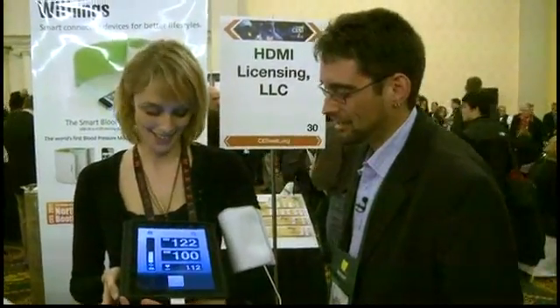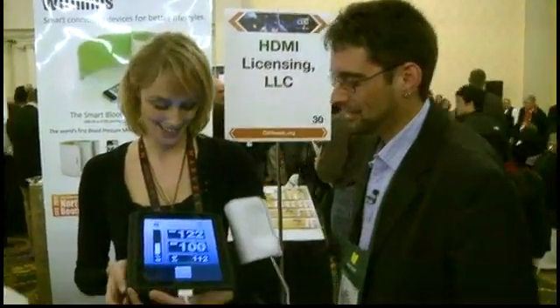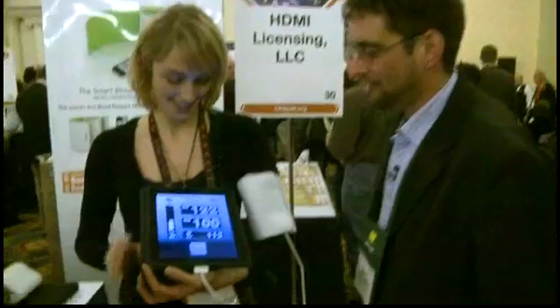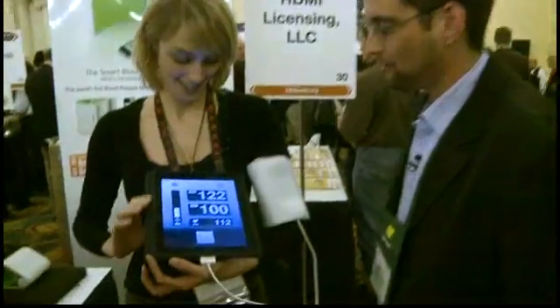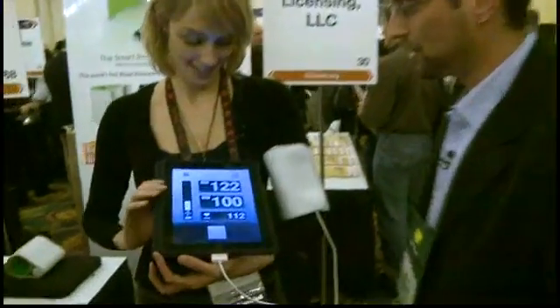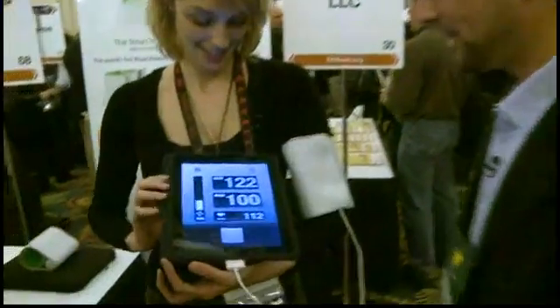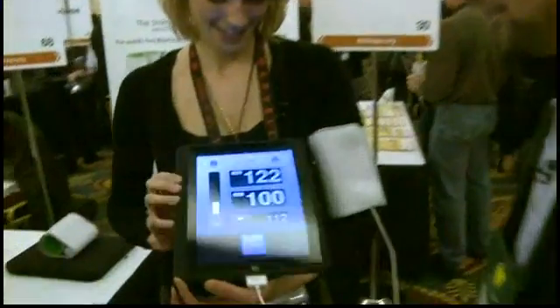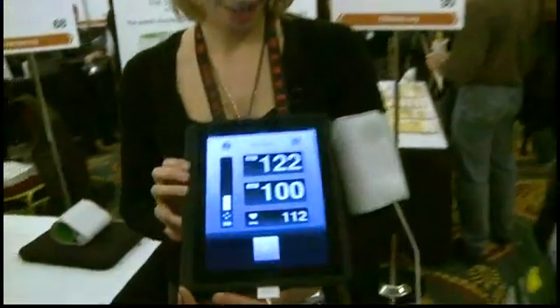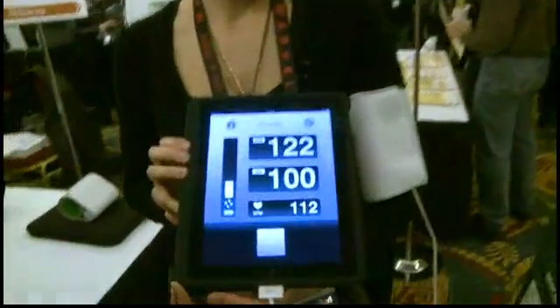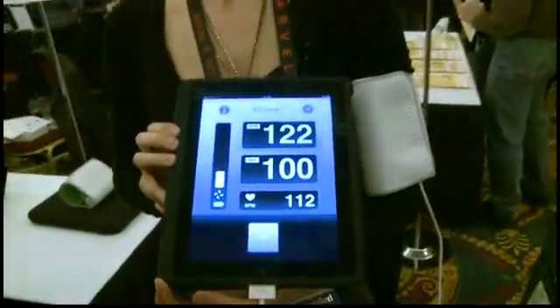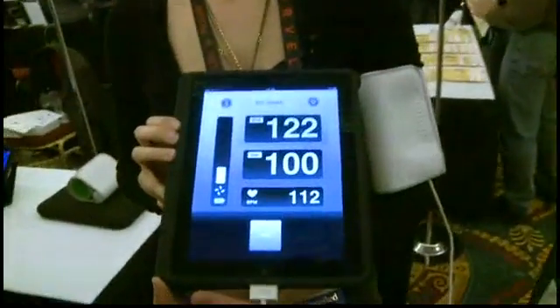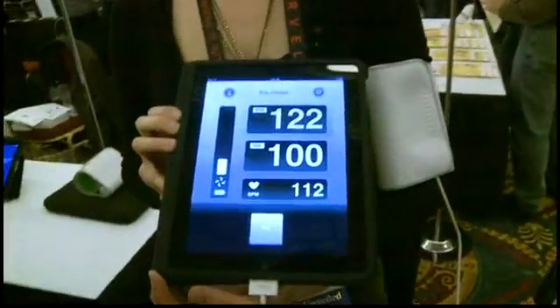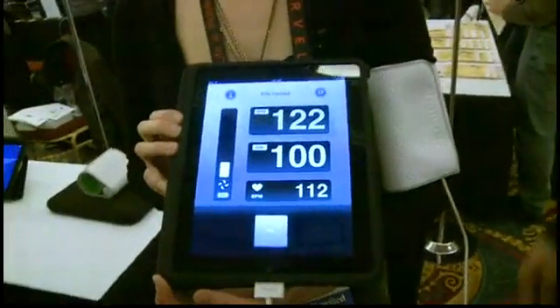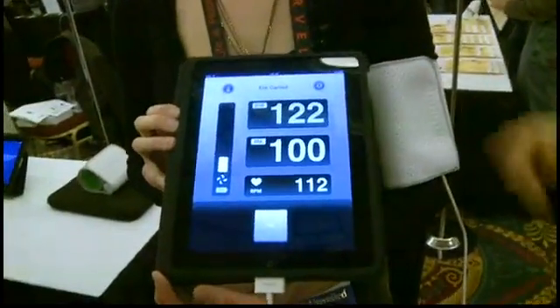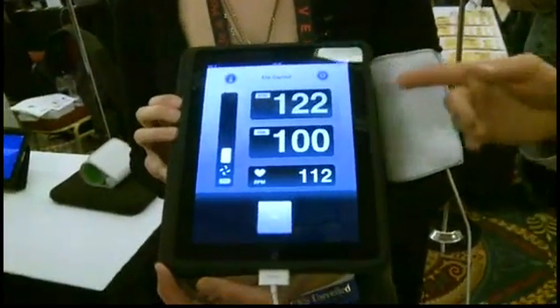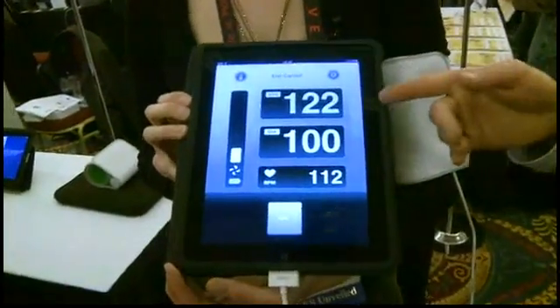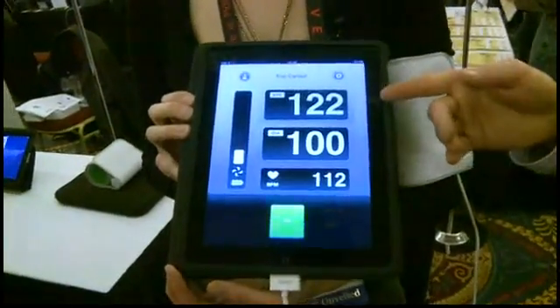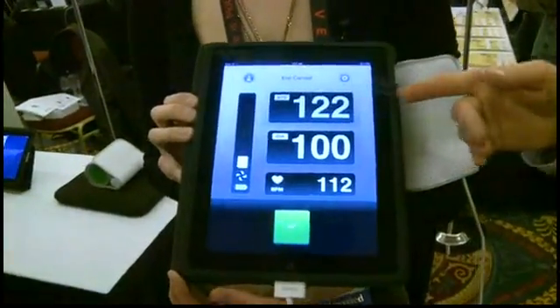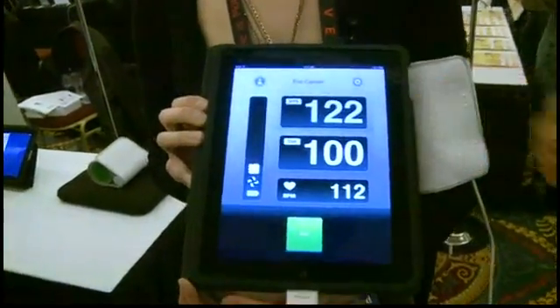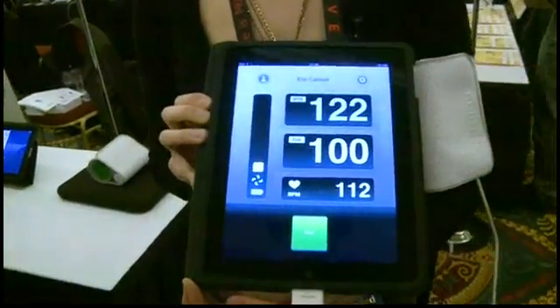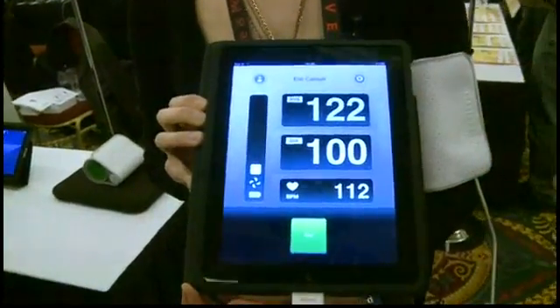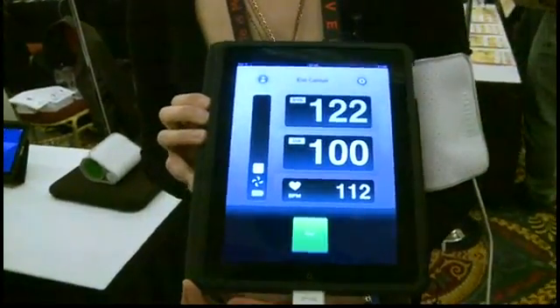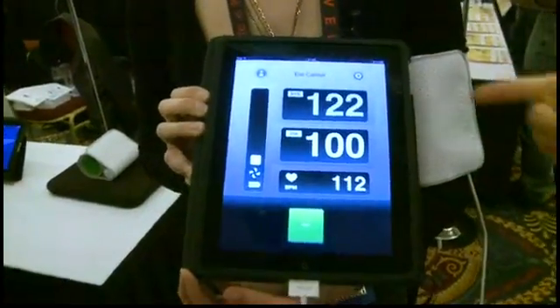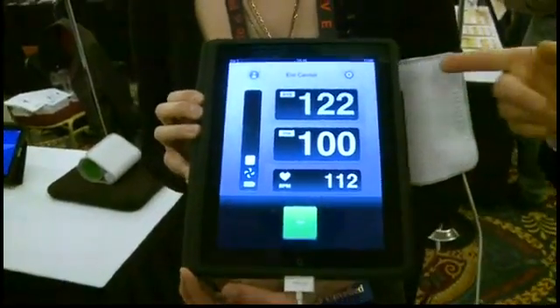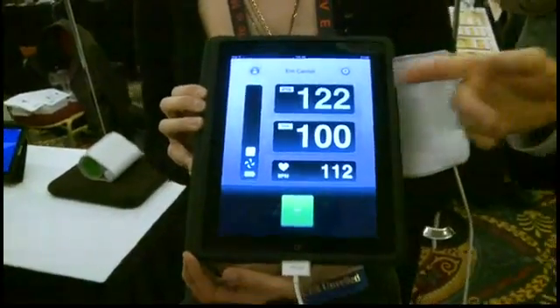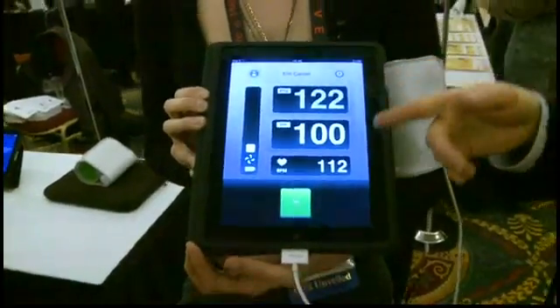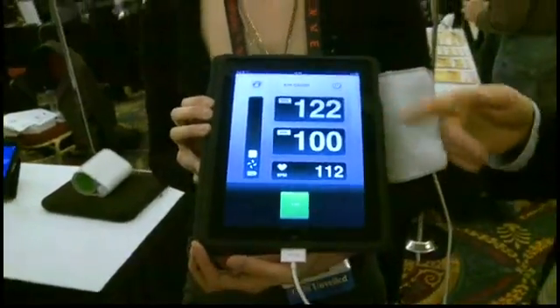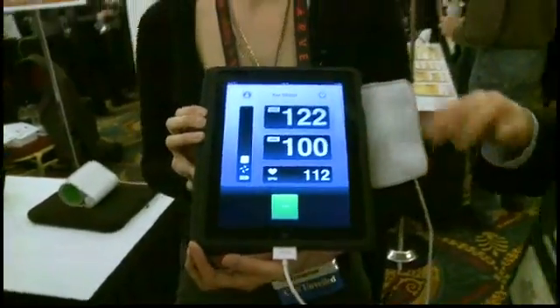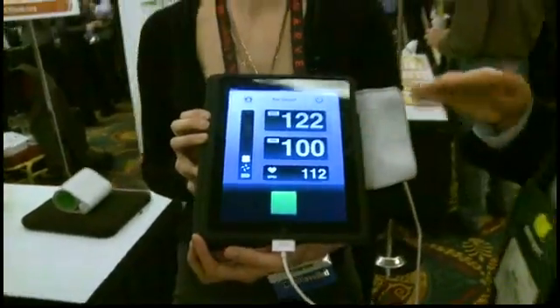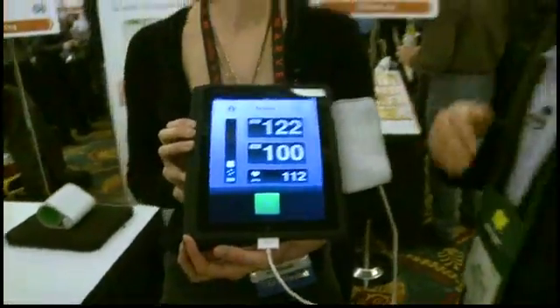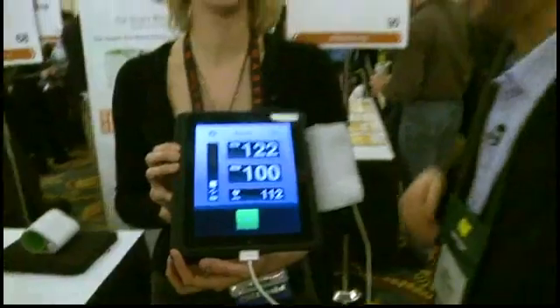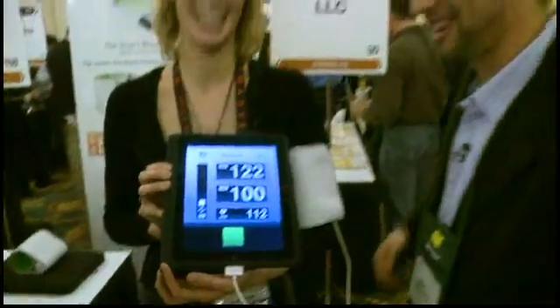So now we know: 122 over 100. Oh, it's not too bad — it's a good one actually. The top one is good. The bottom one... not so good.